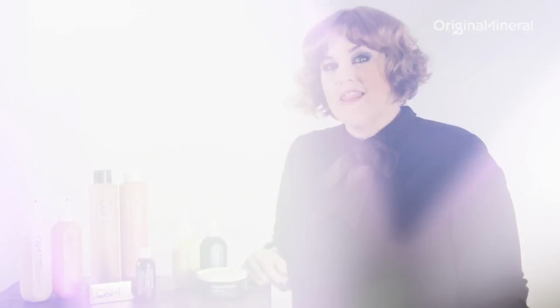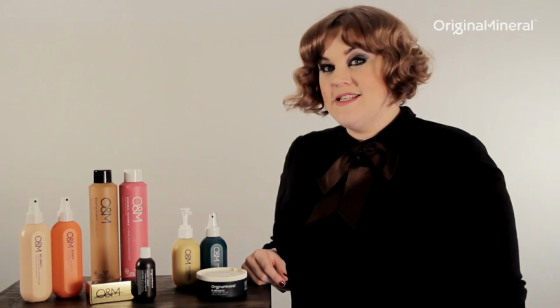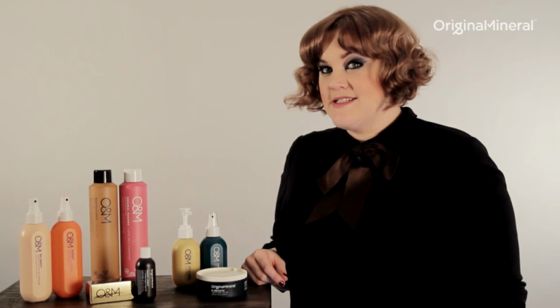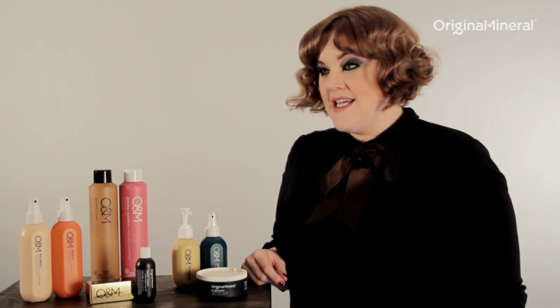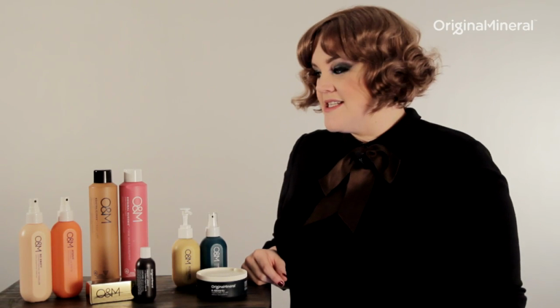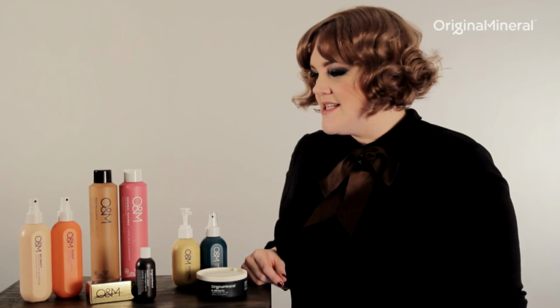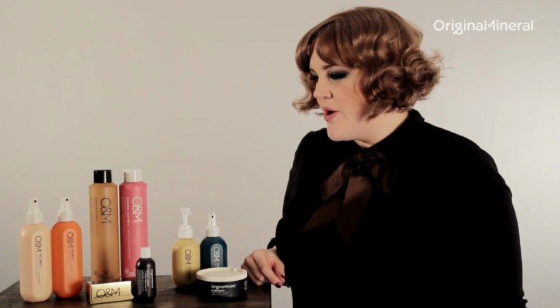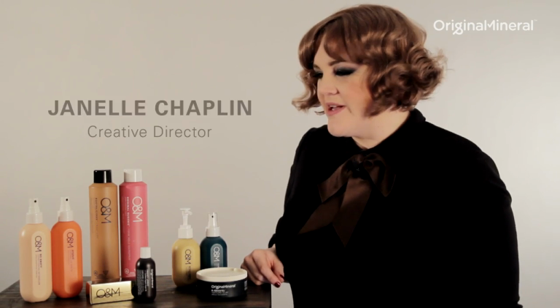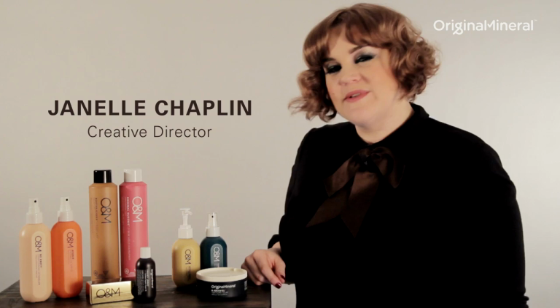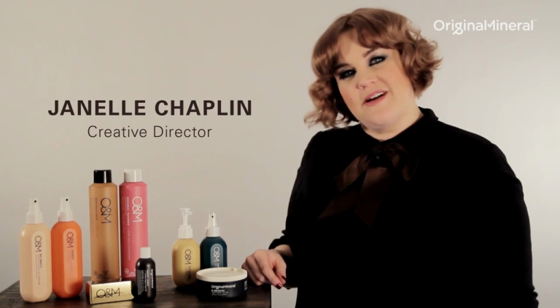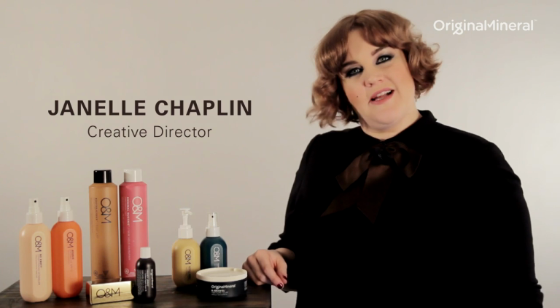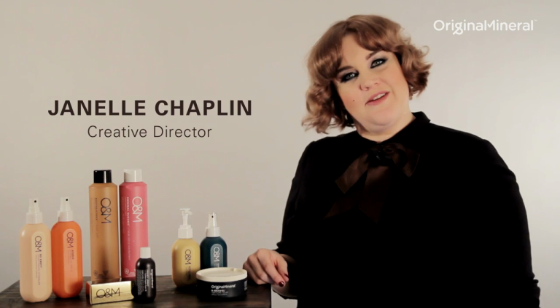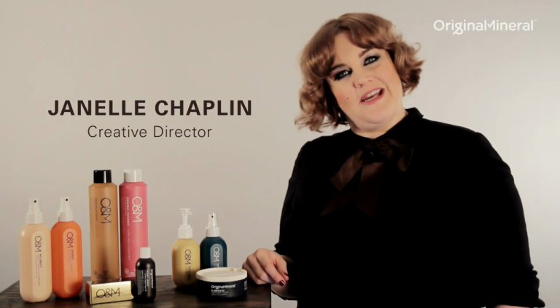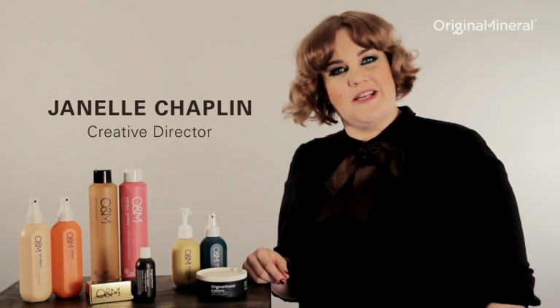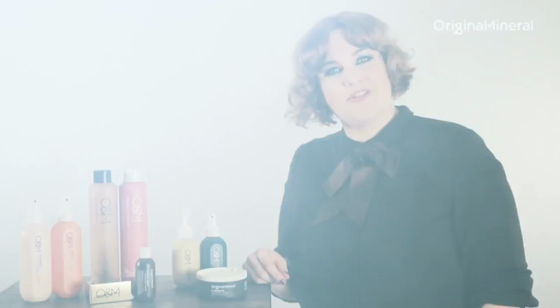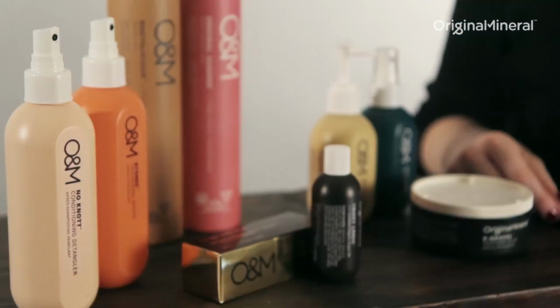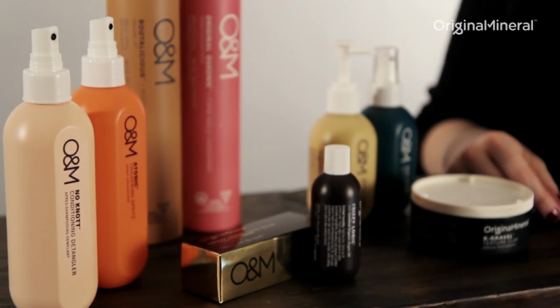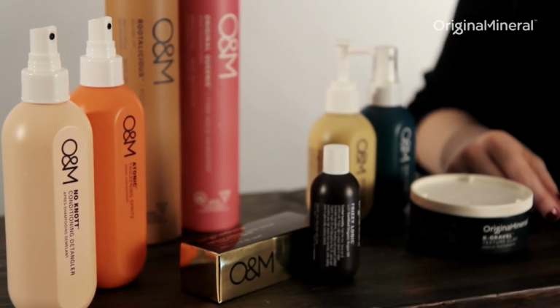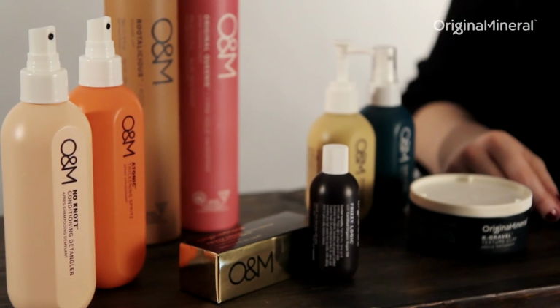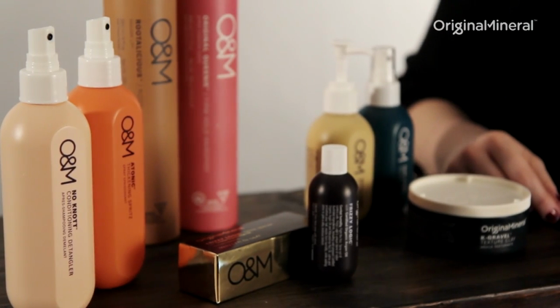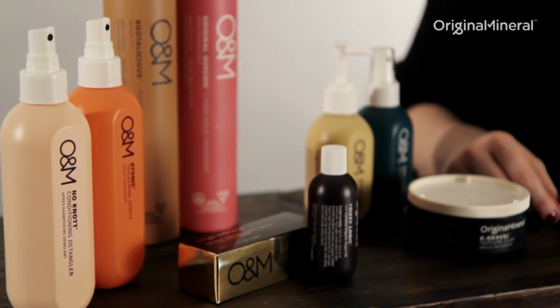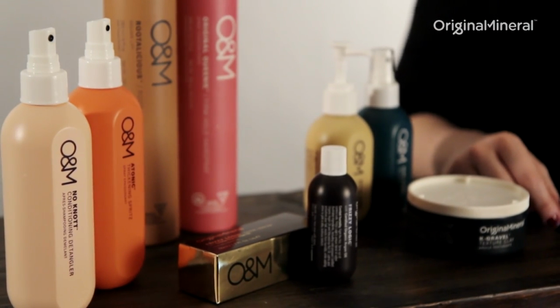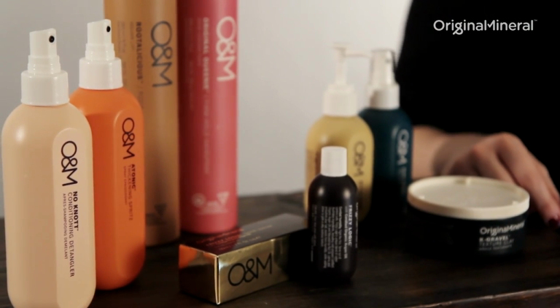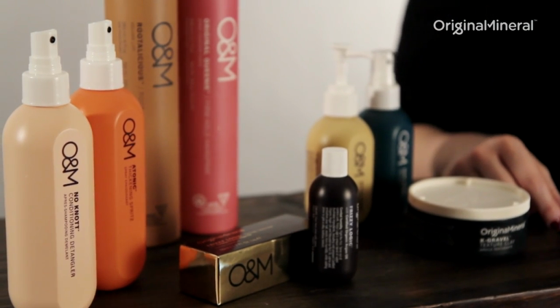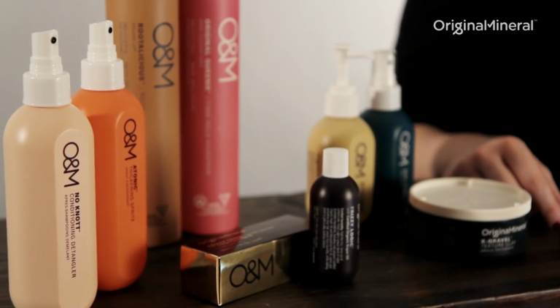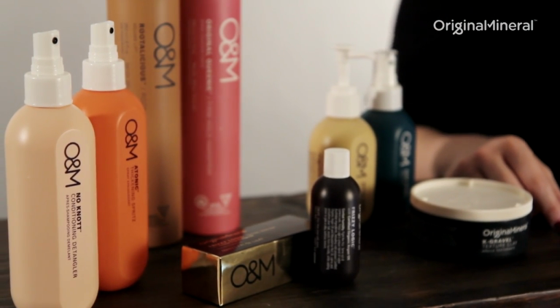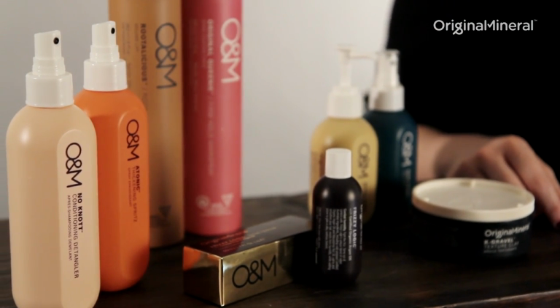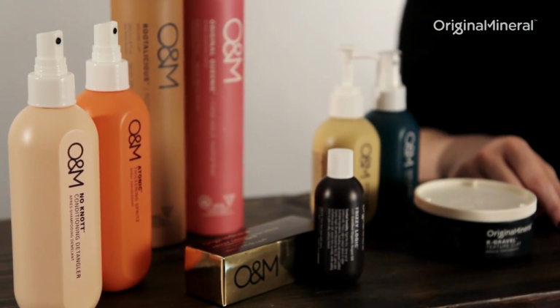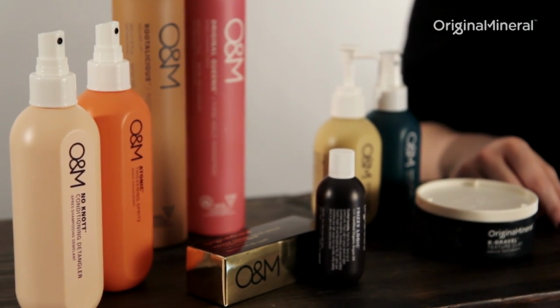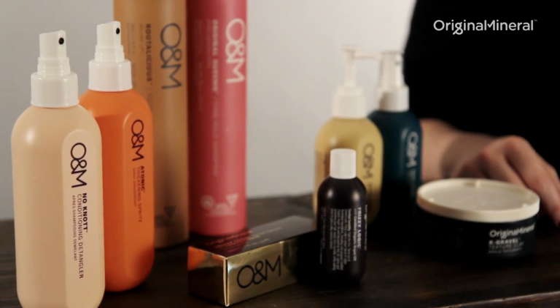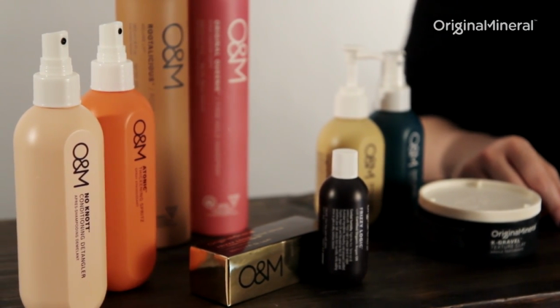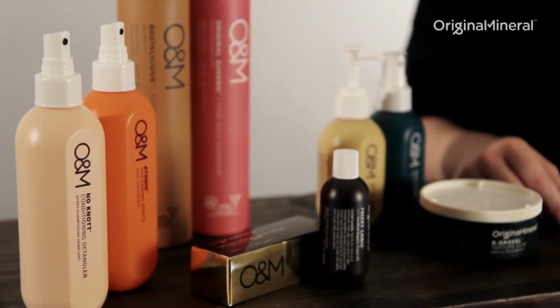This is the O&M Styling range. Currently we have eight styling products in the O&M line.